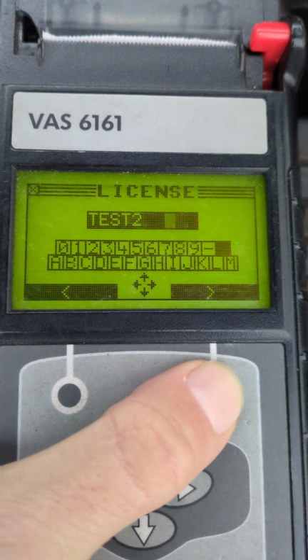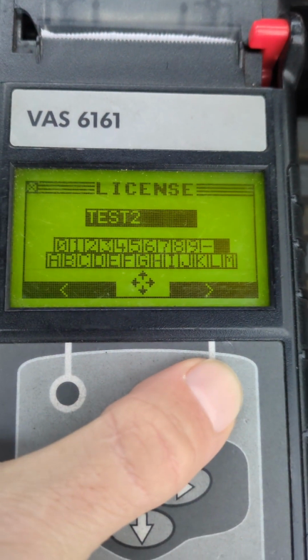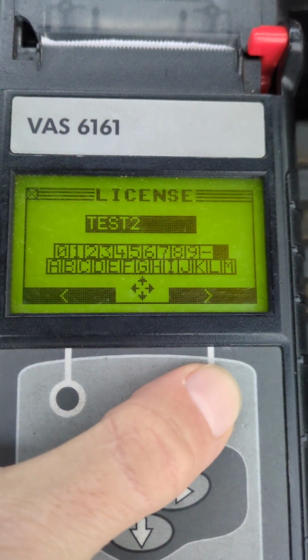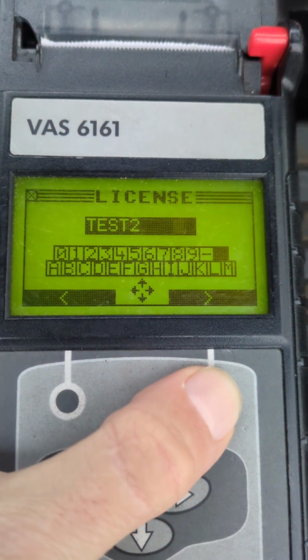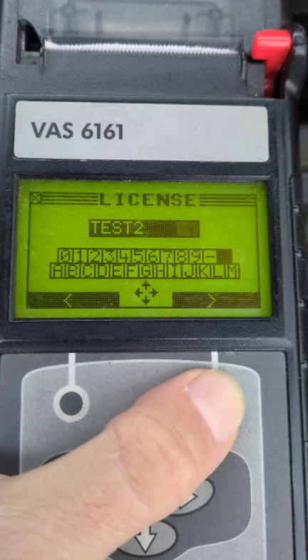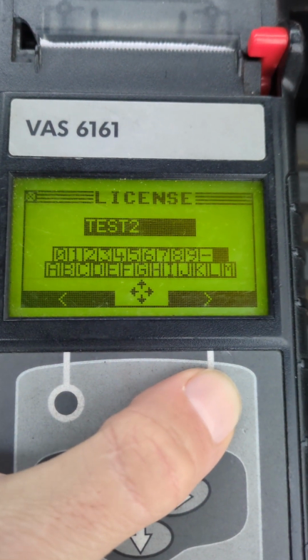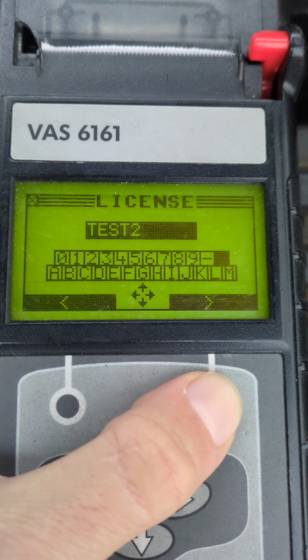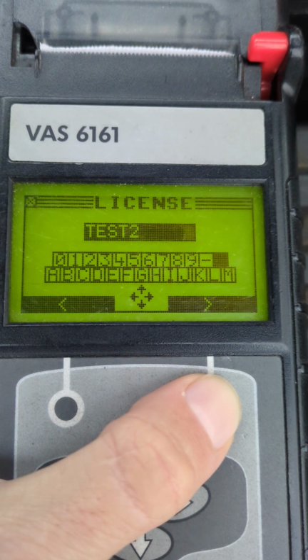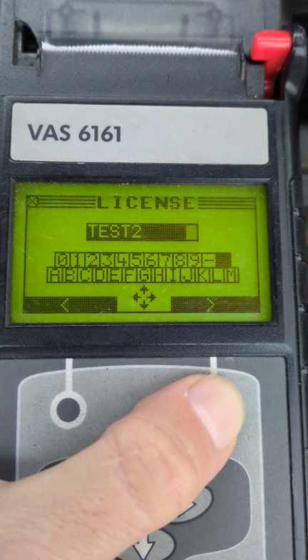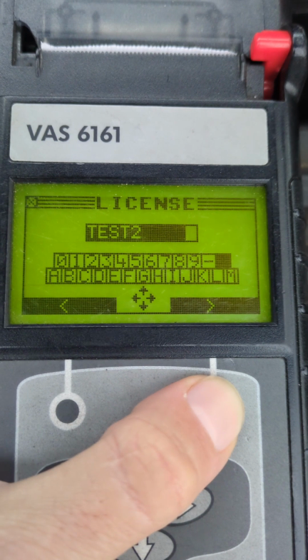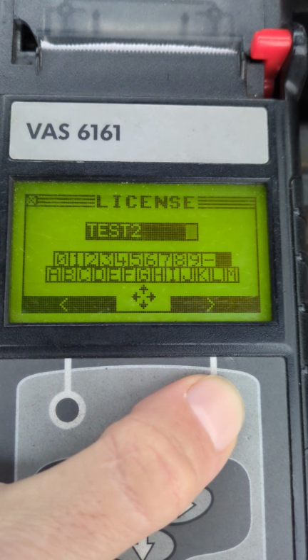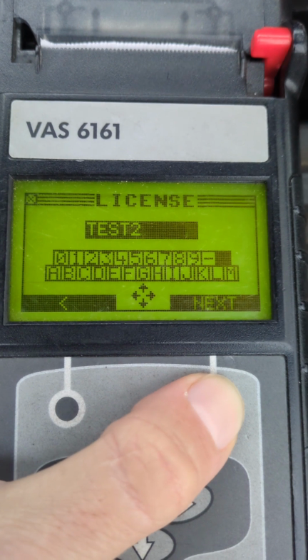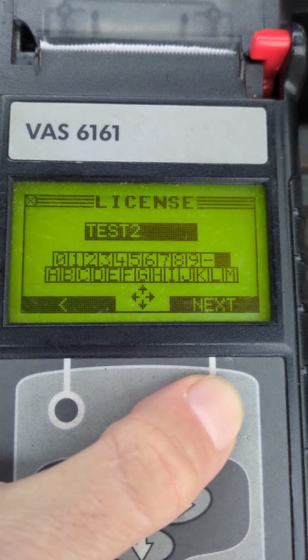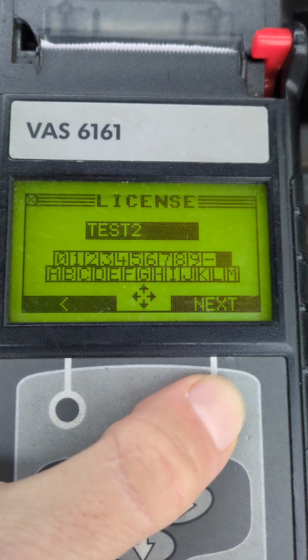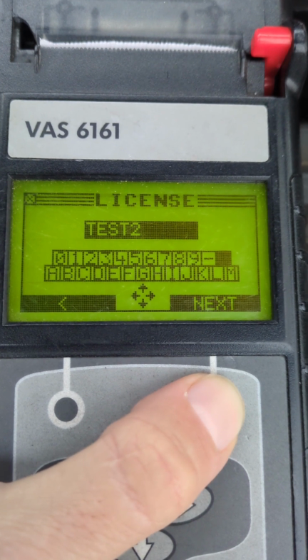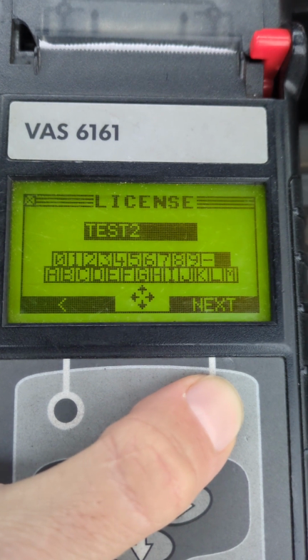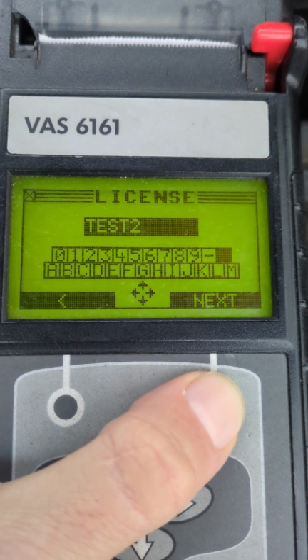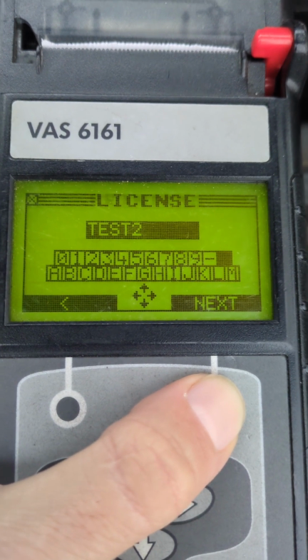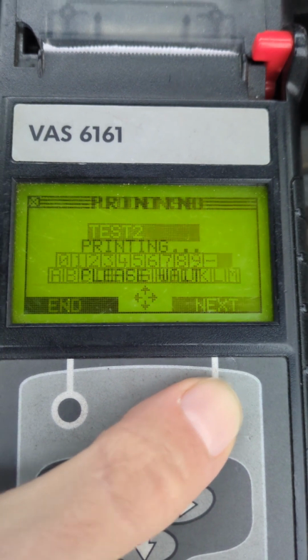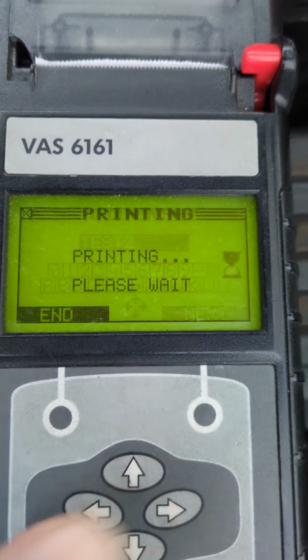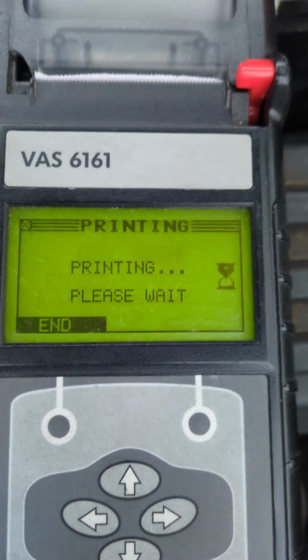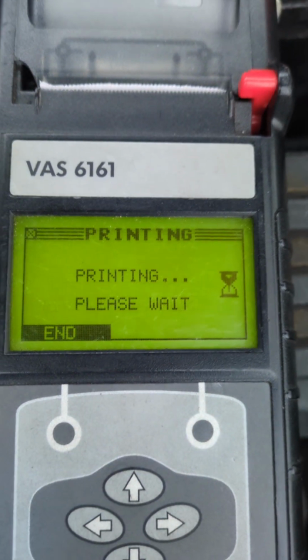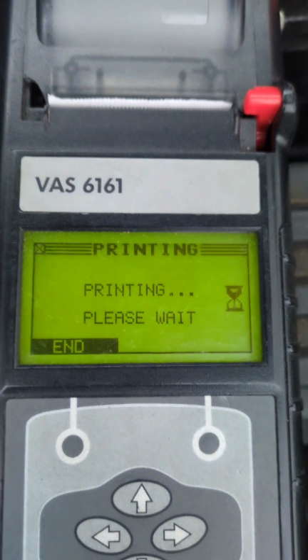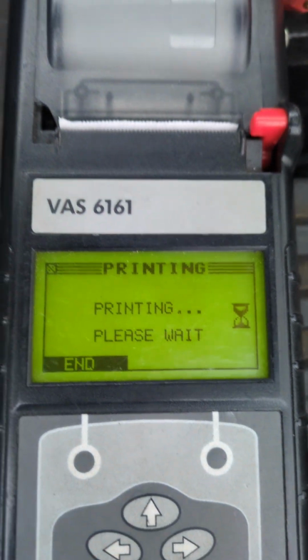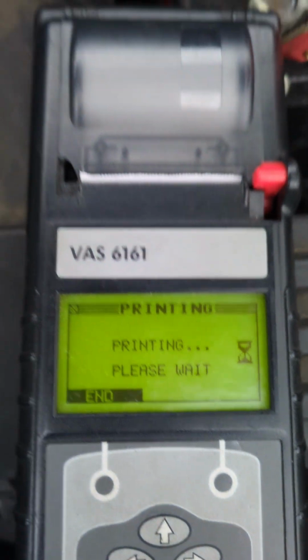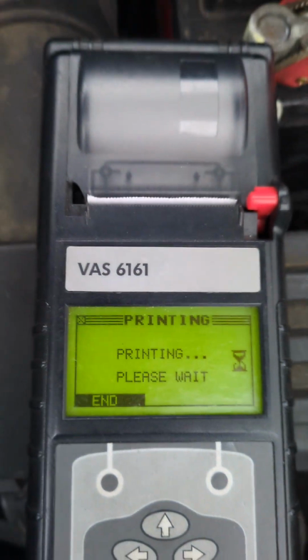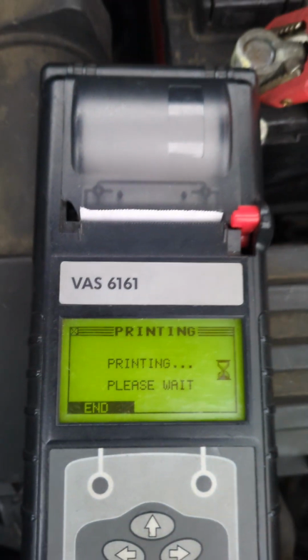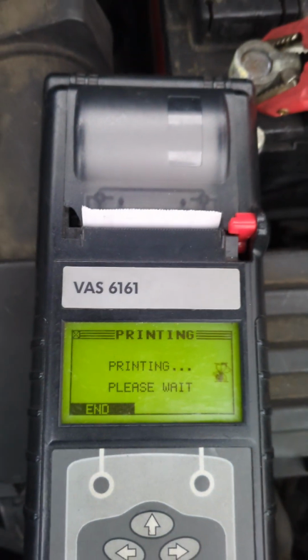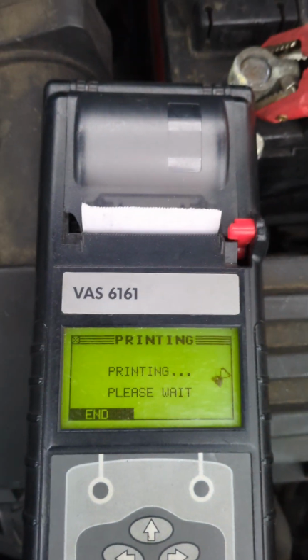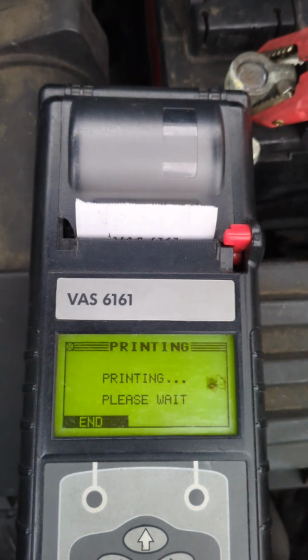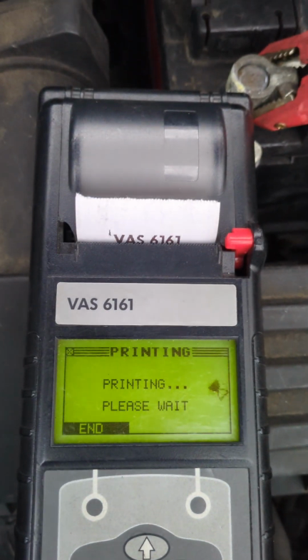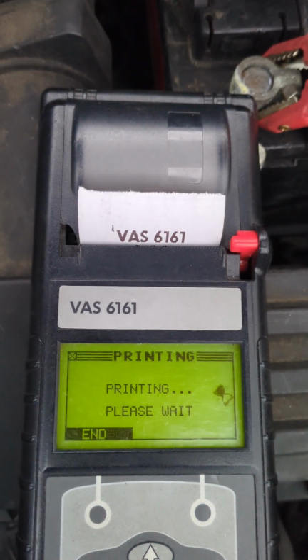And there you have it. That is how to use the genuine main dealer equipment for VW, Audi, Seat and Skoda — the VAS-6161 battery tester.